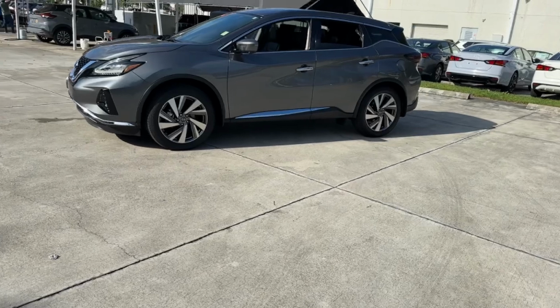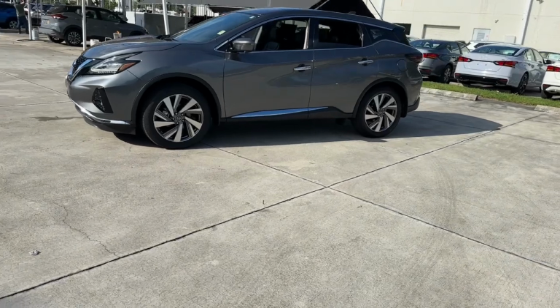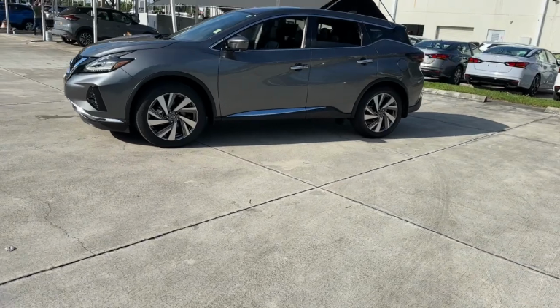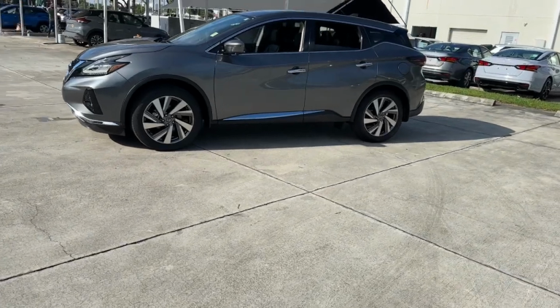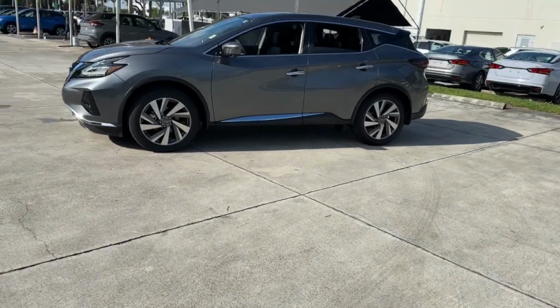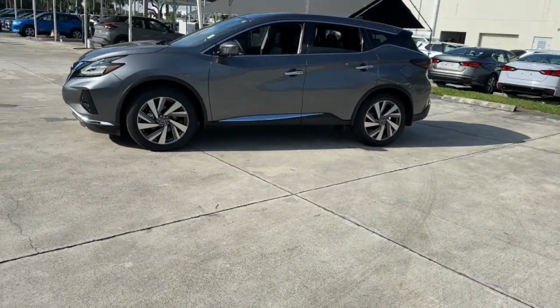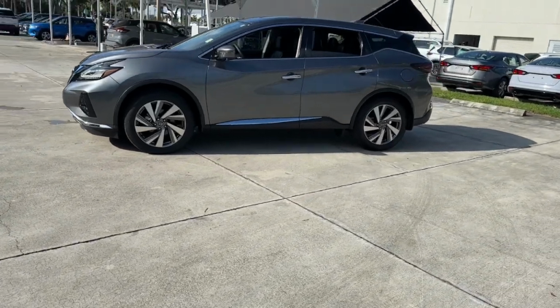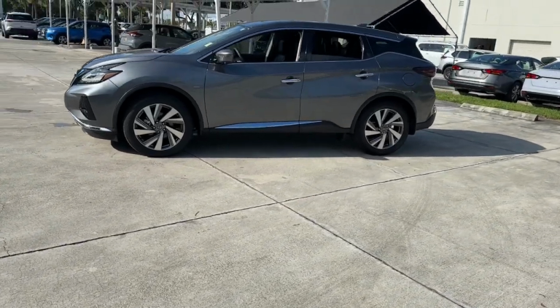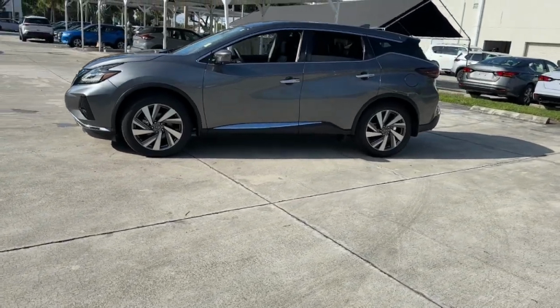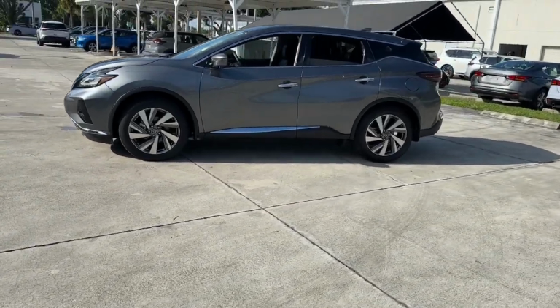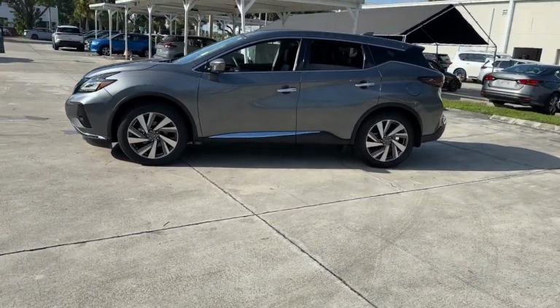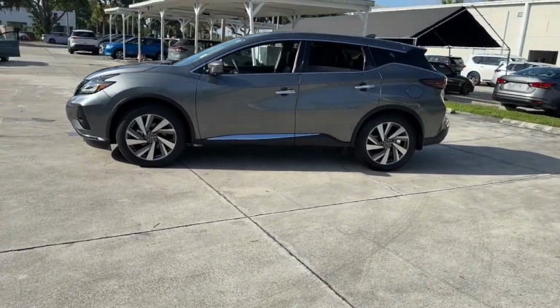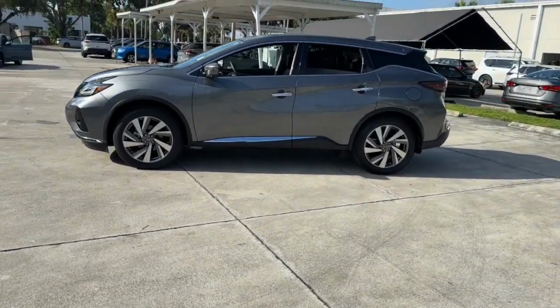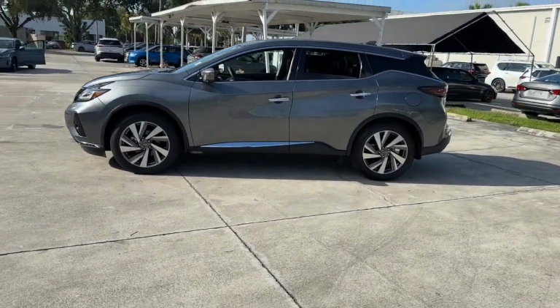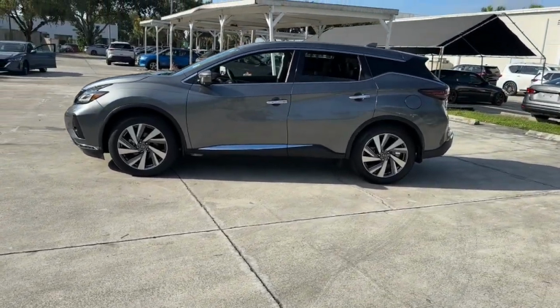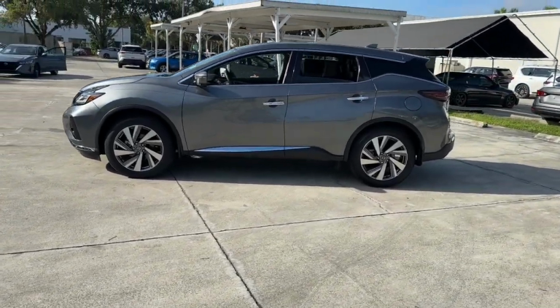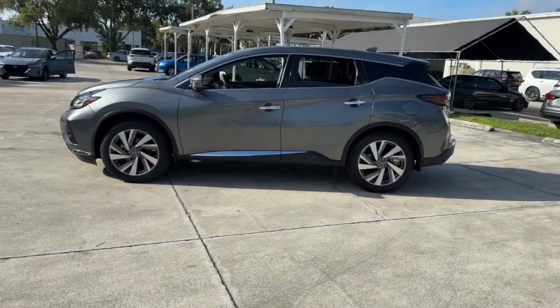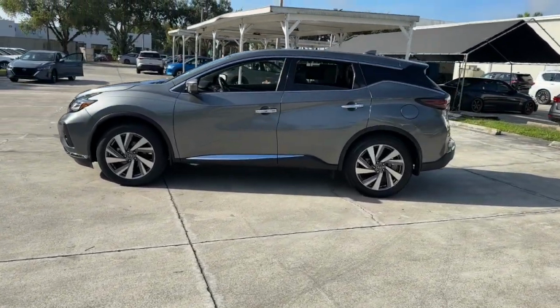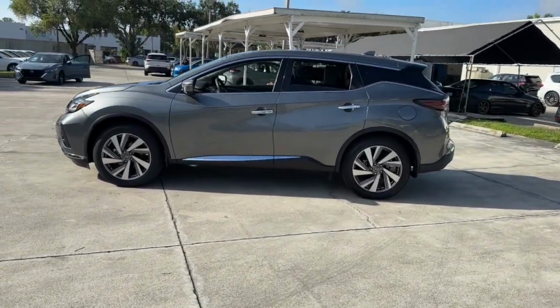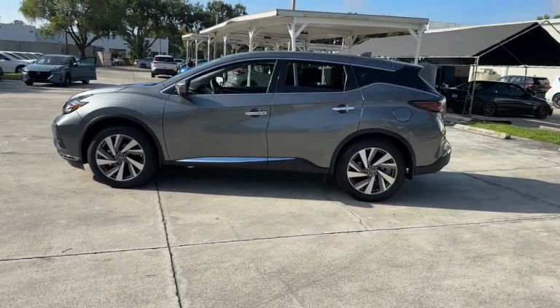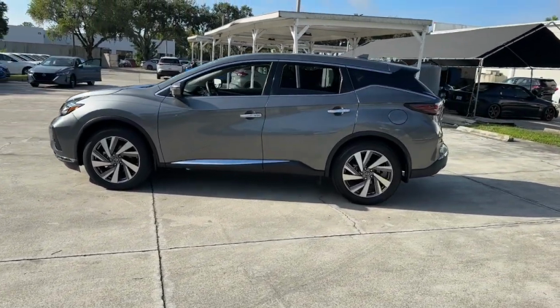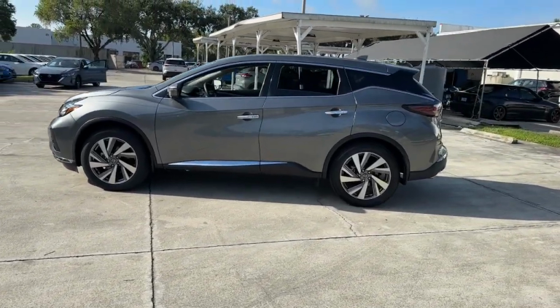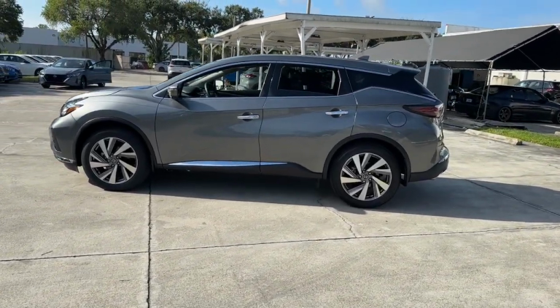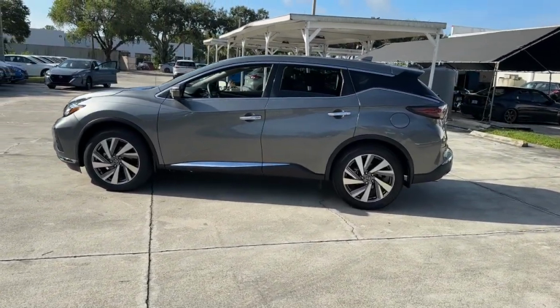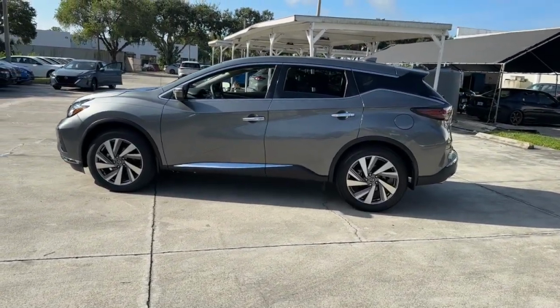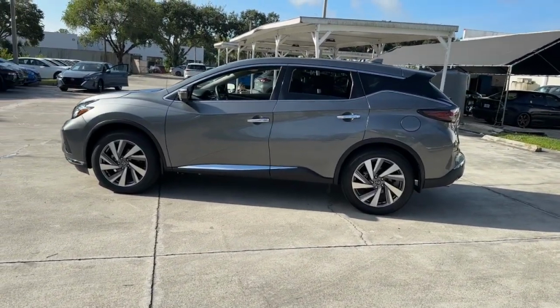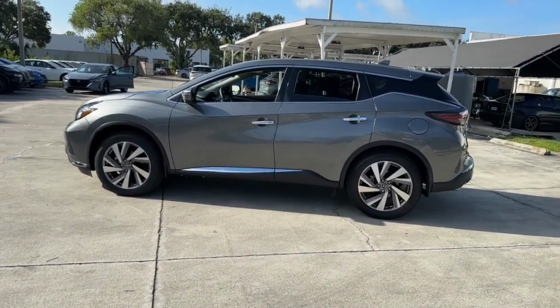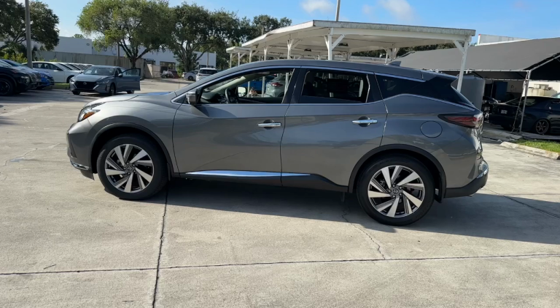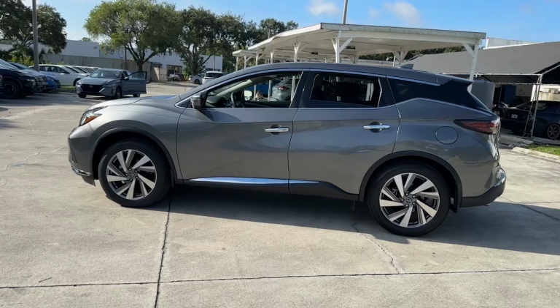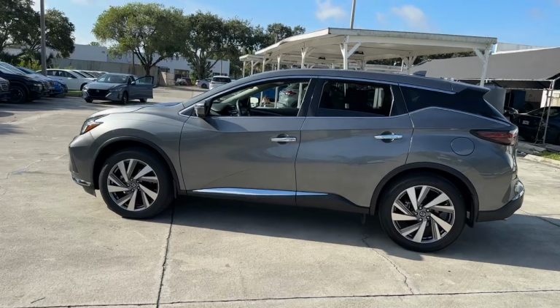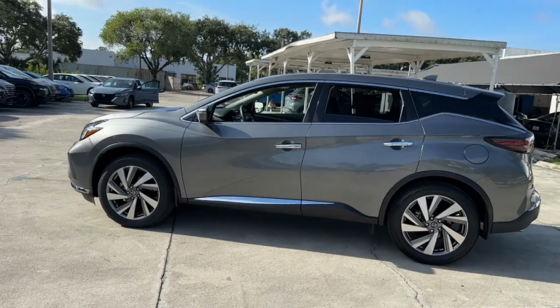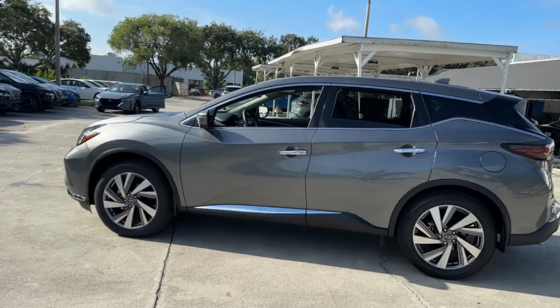Tech-savvy and upscale, this roomy midsize crossover has the features you need to feel confident on every journey.